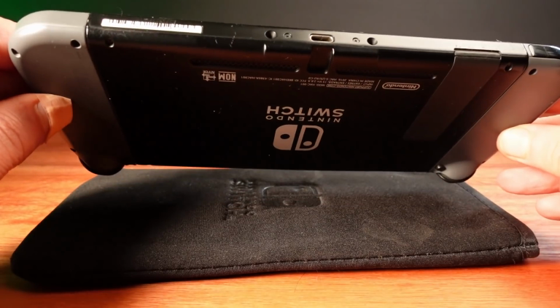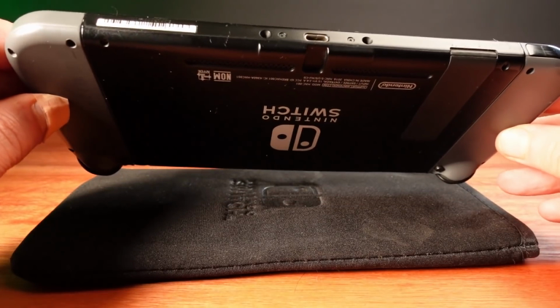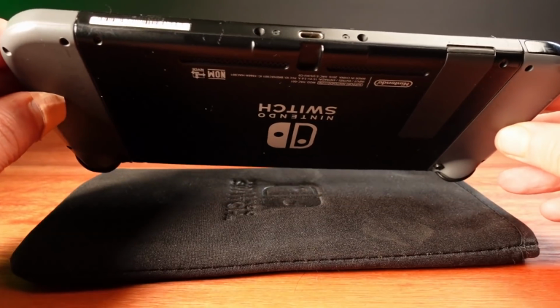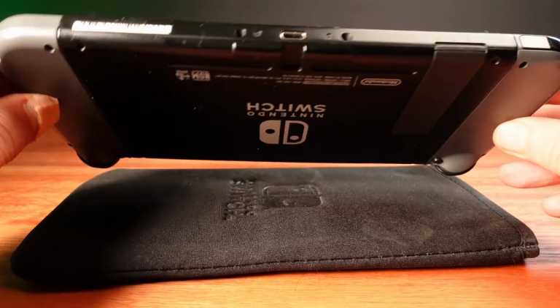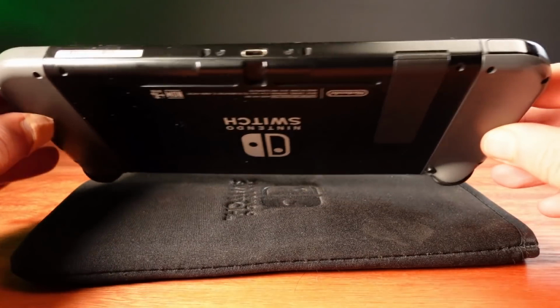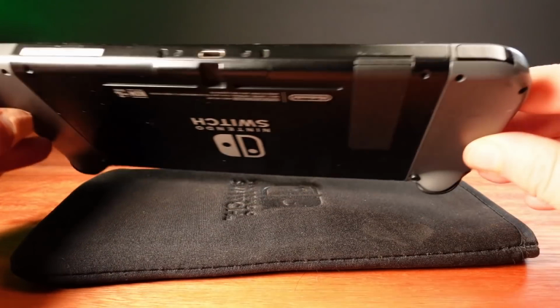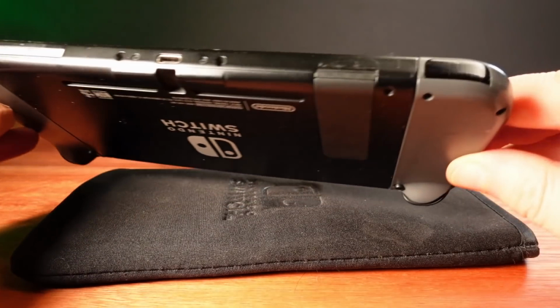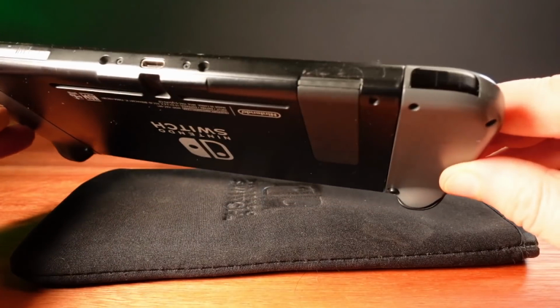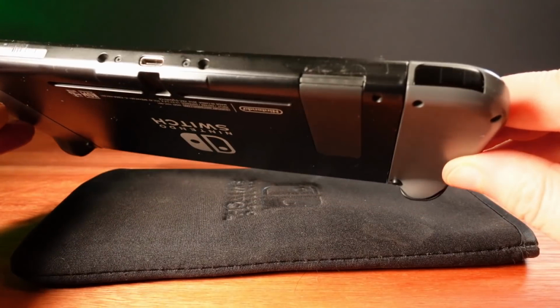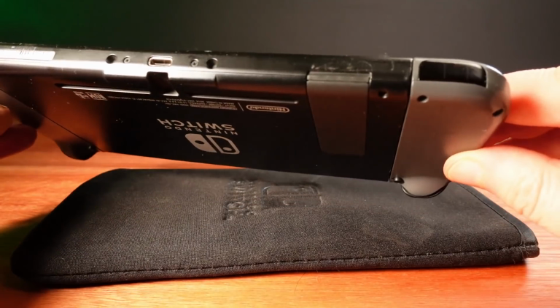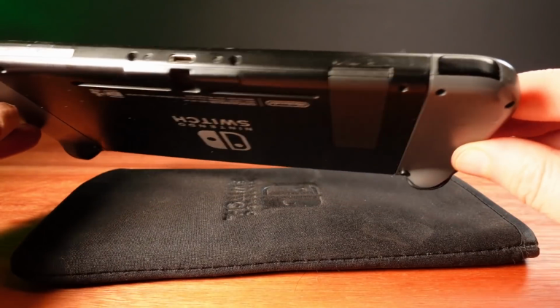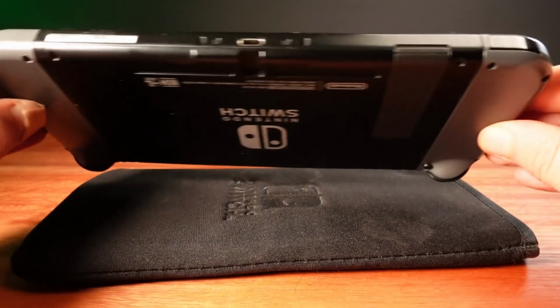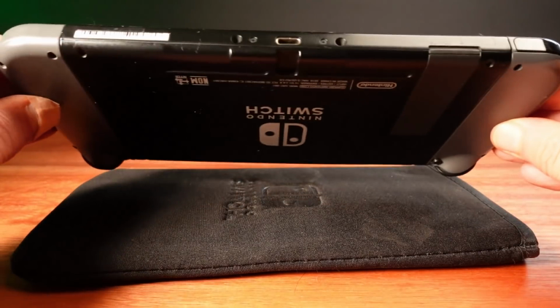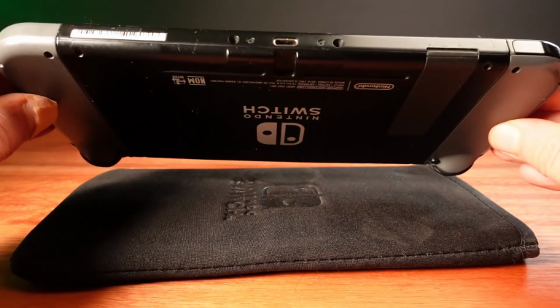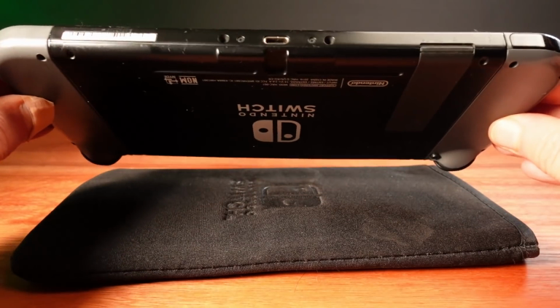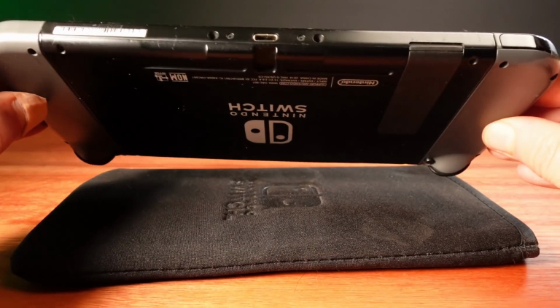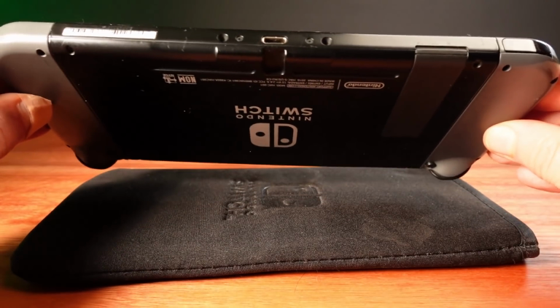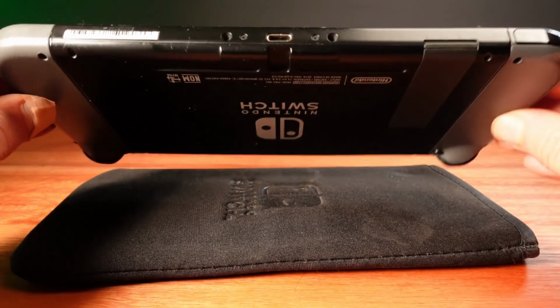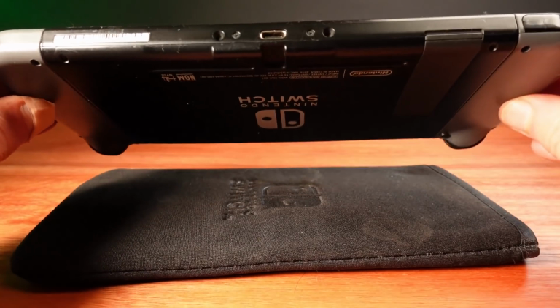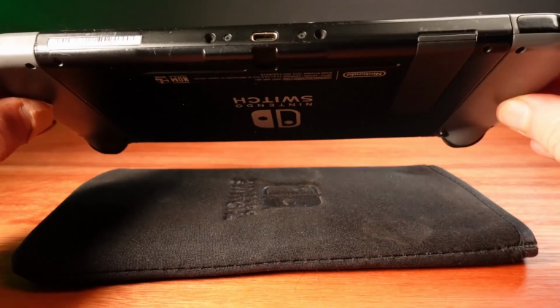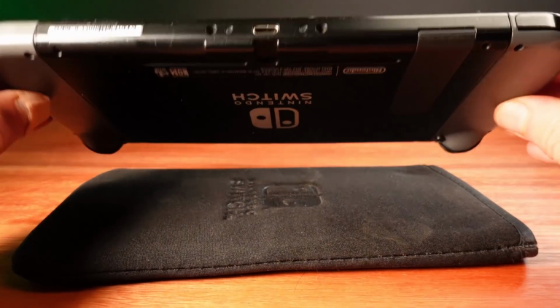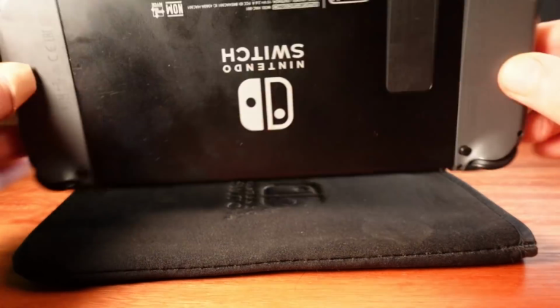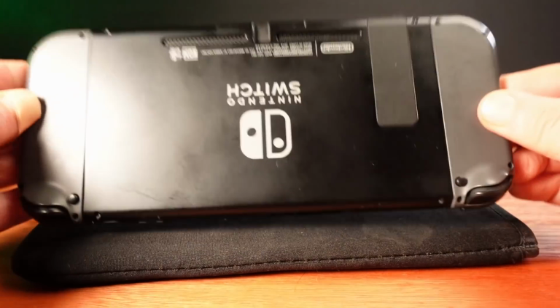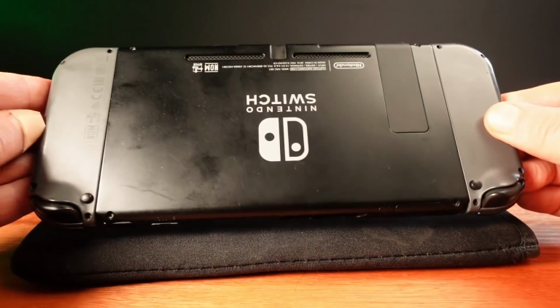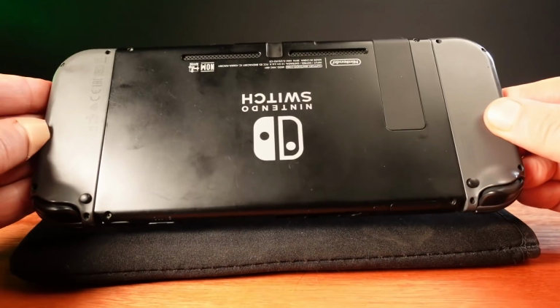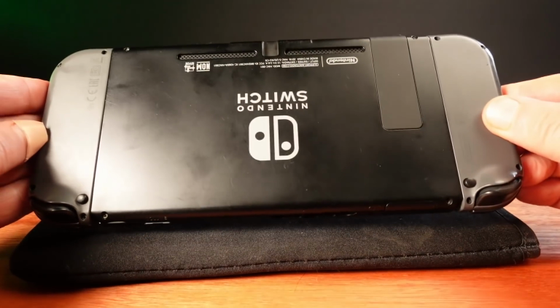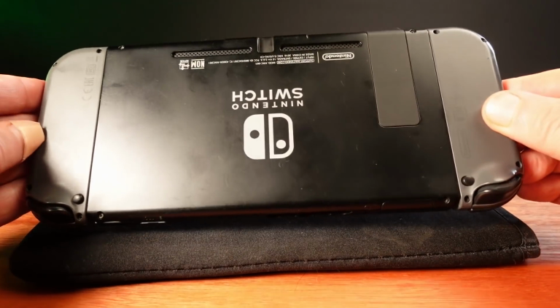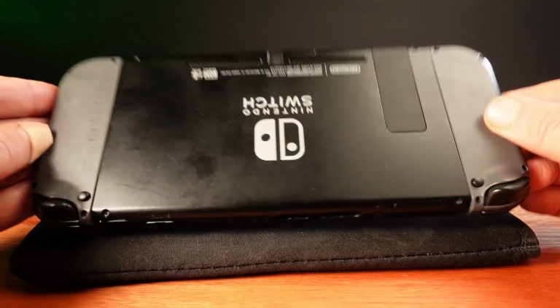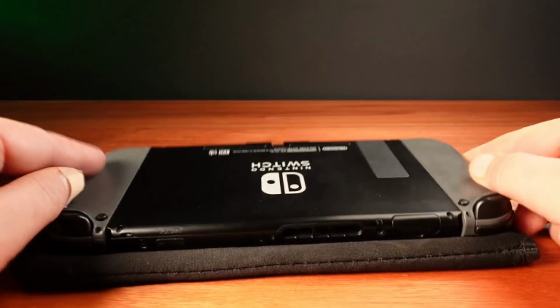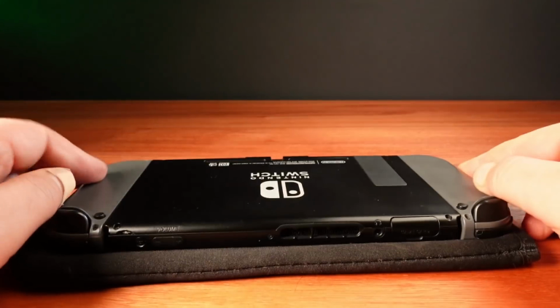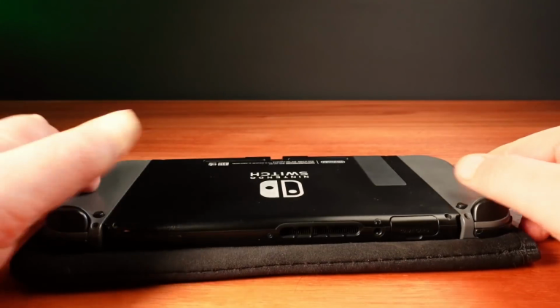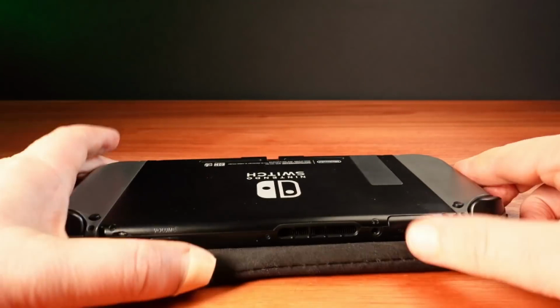My plan is to put a small switch inside my Switch to switch the battery to a switched-off state.